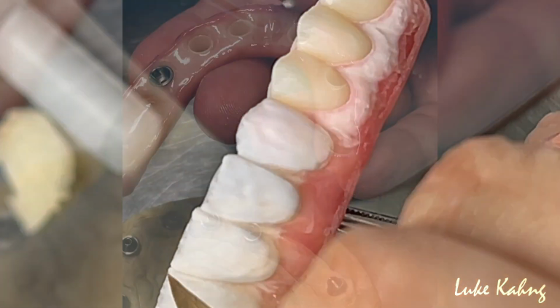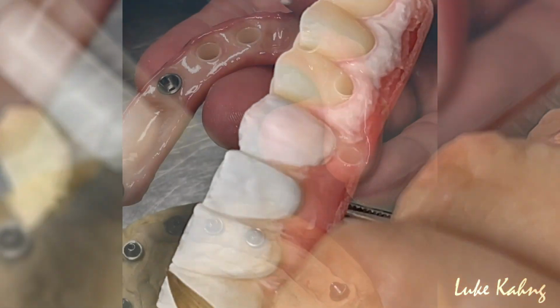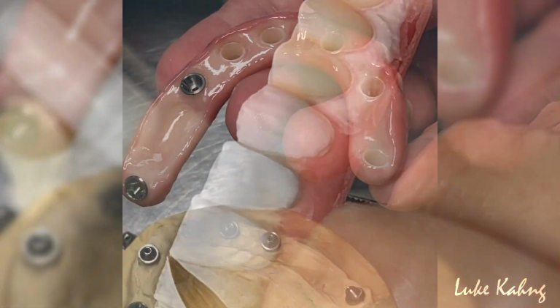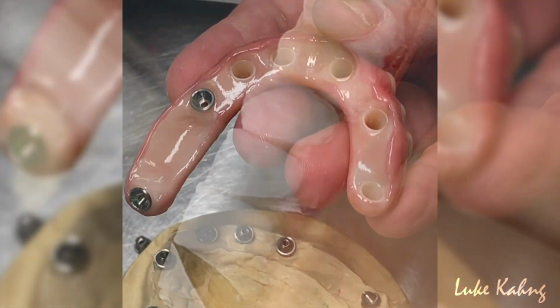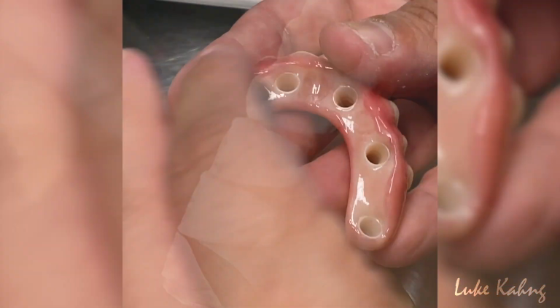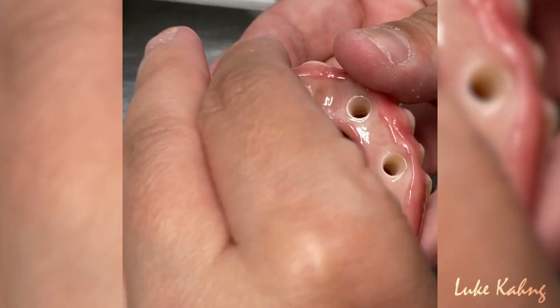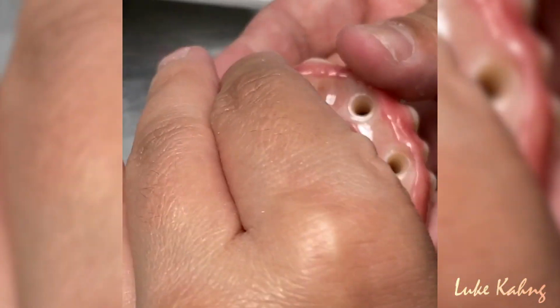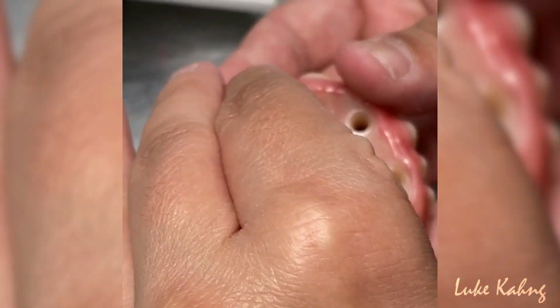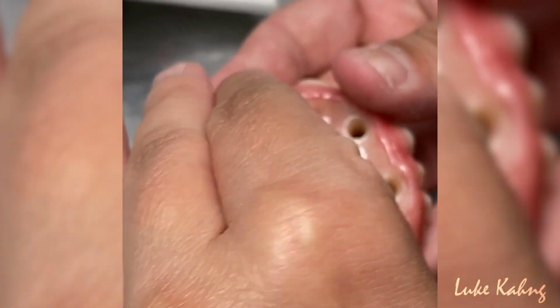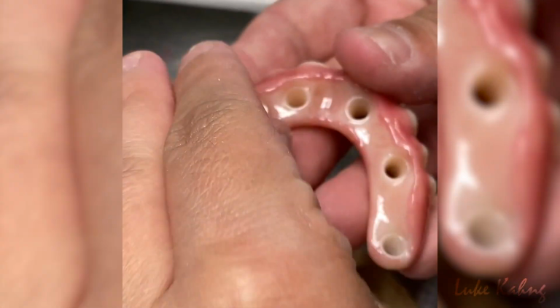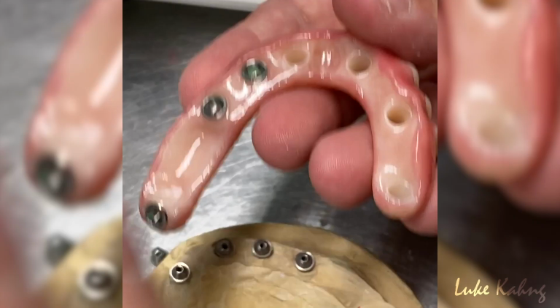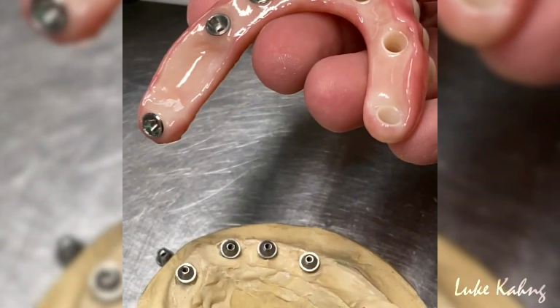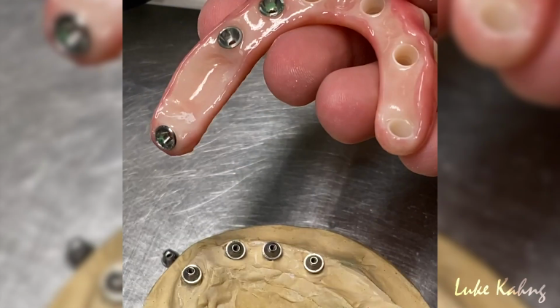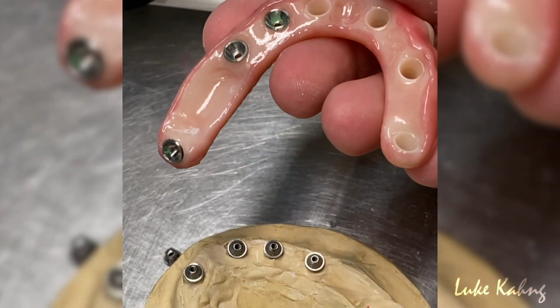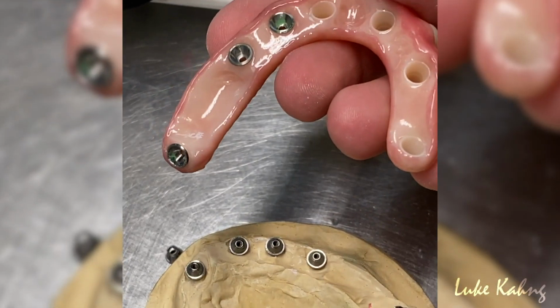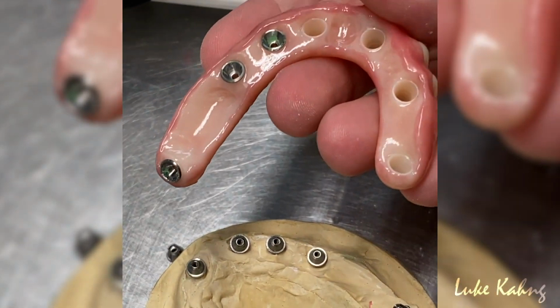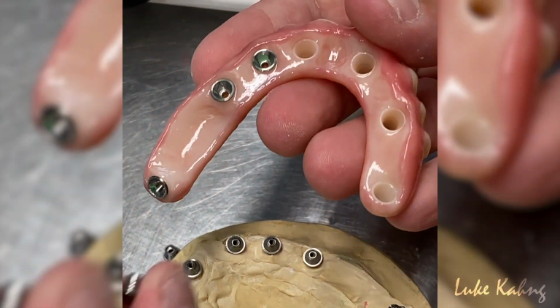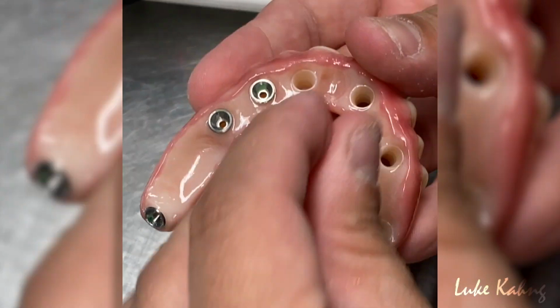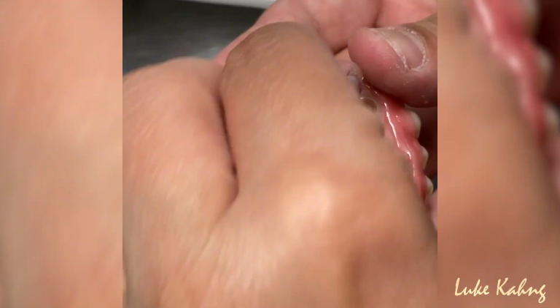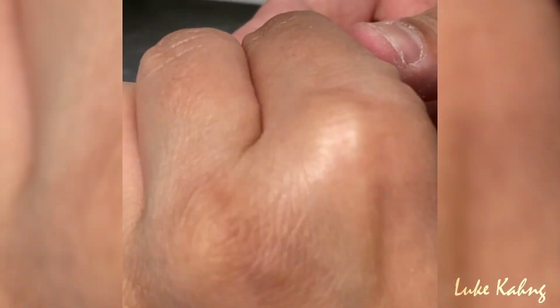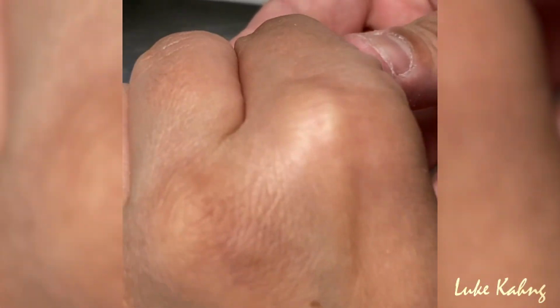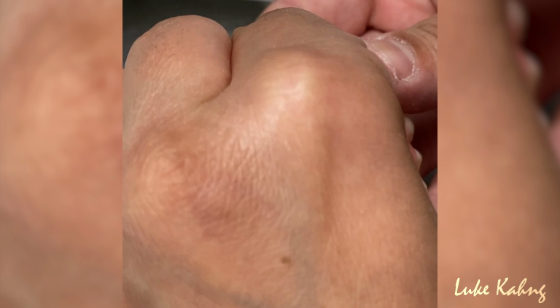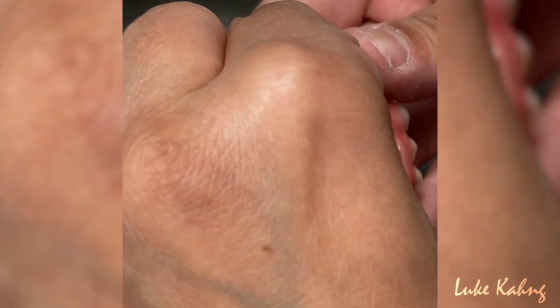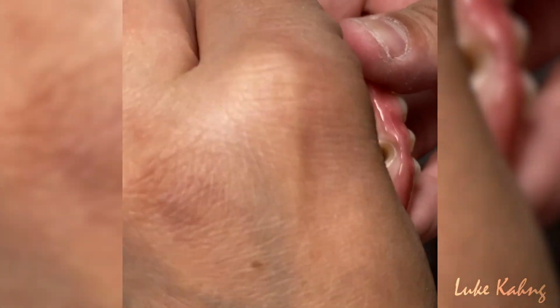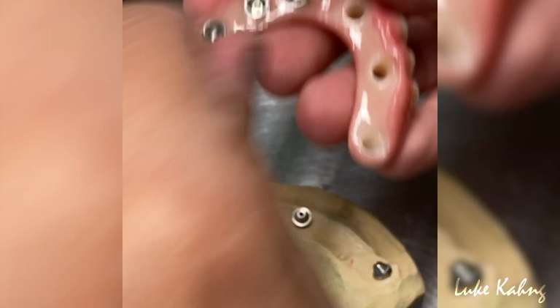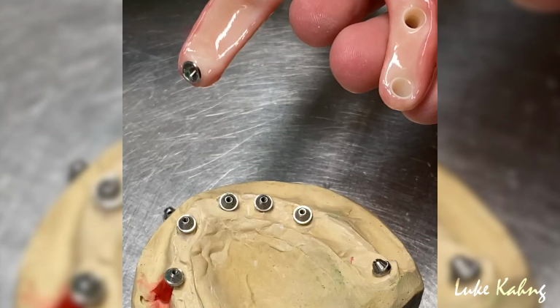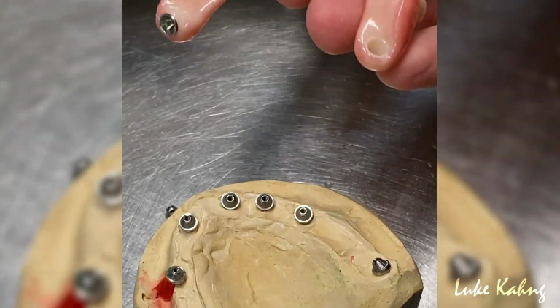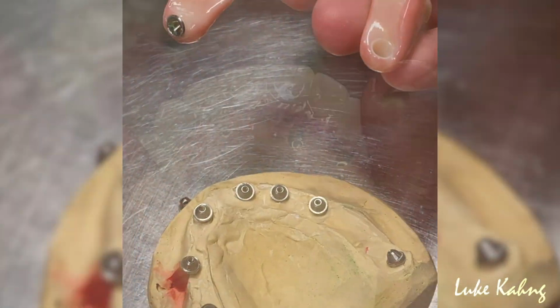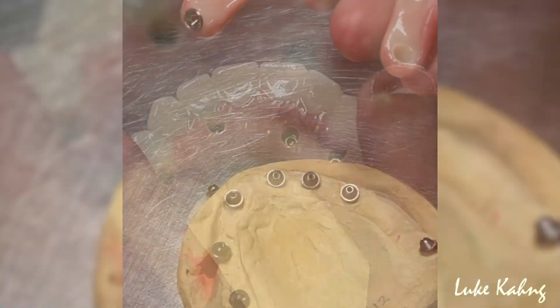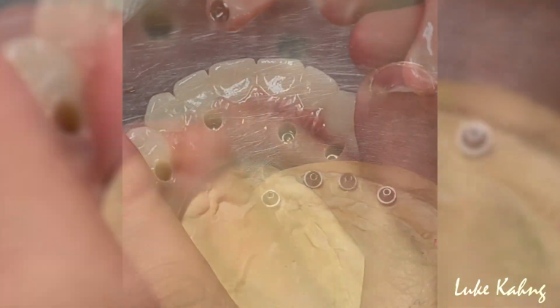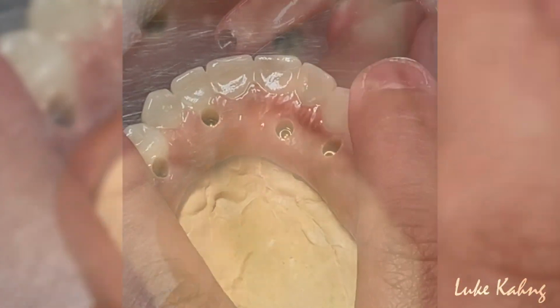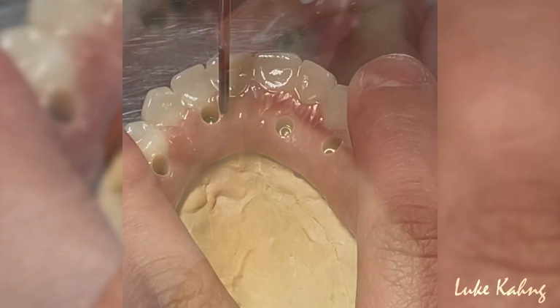Once baked again, the implant screws are placed and cemented into the holes of the arch.